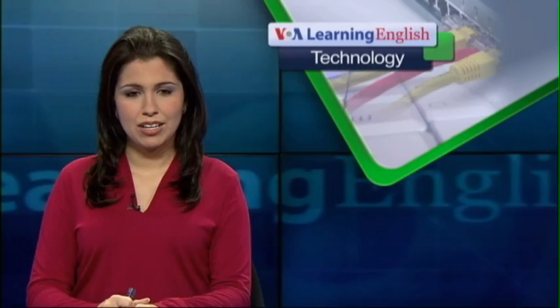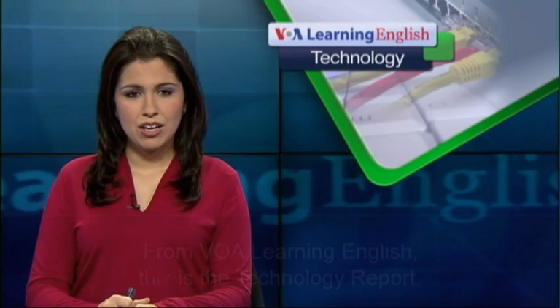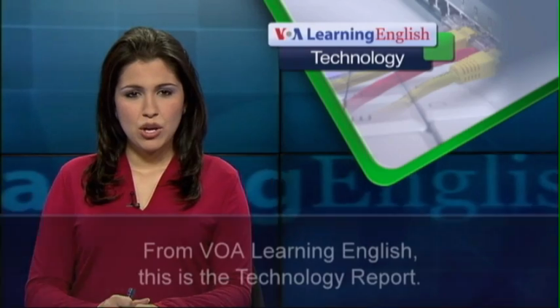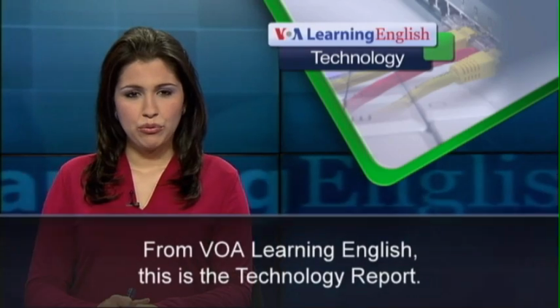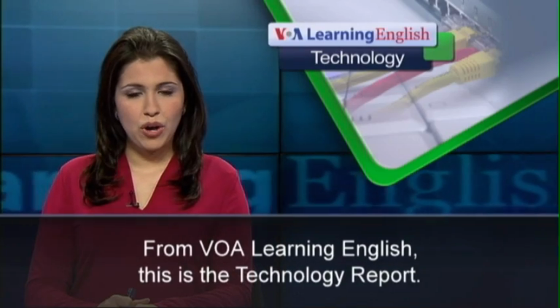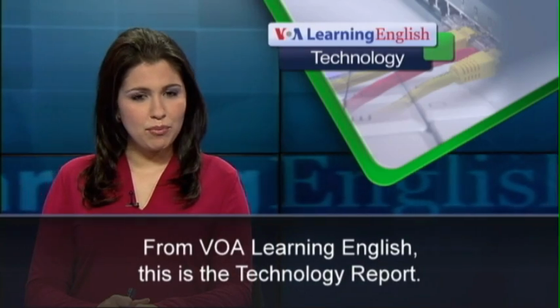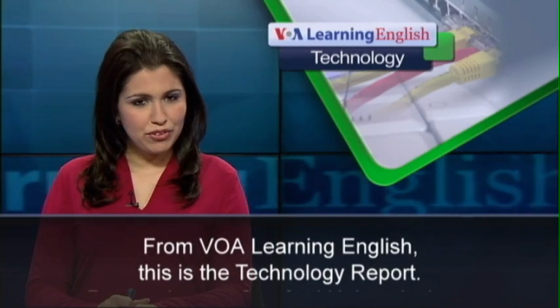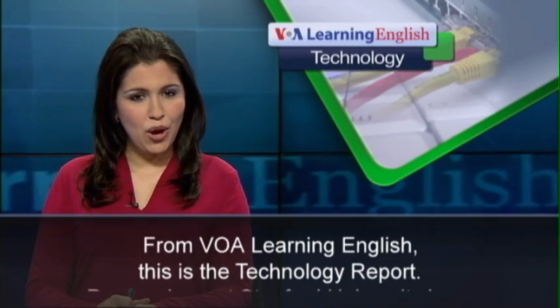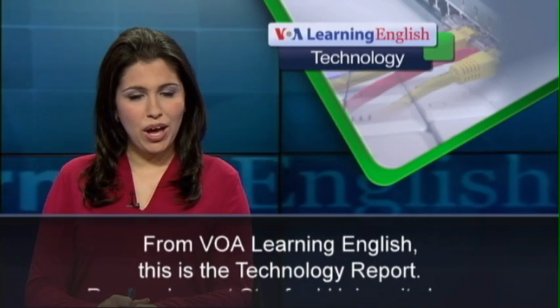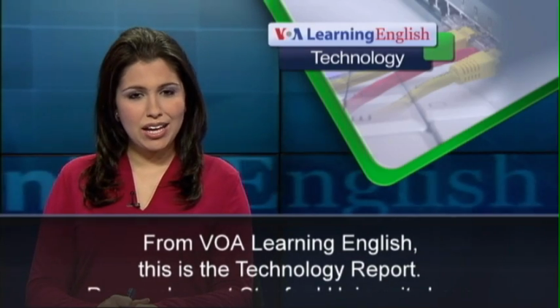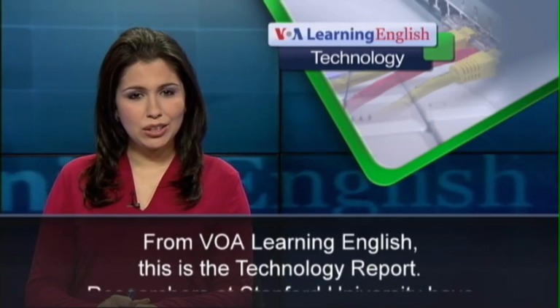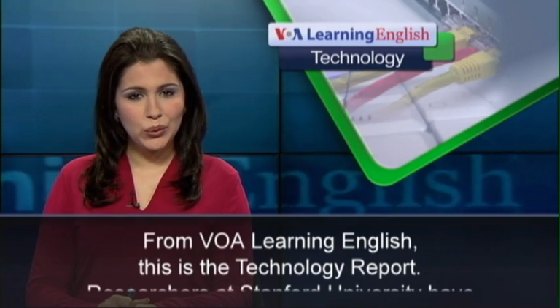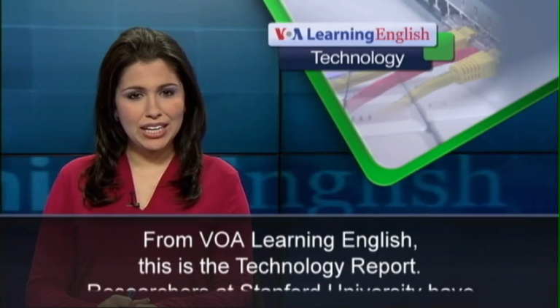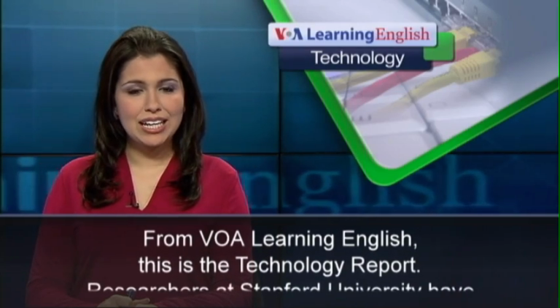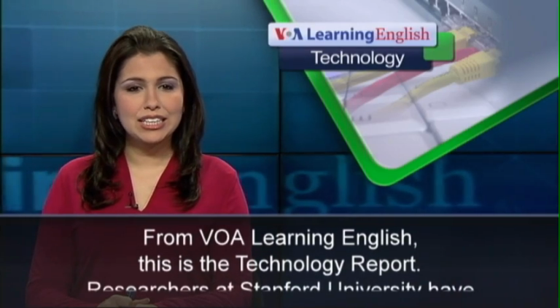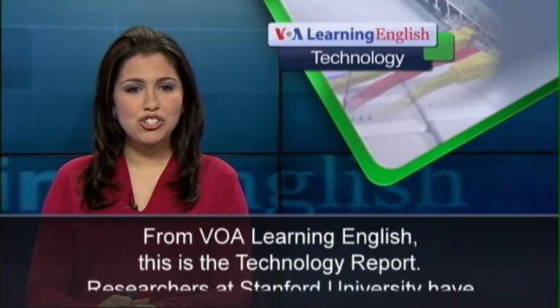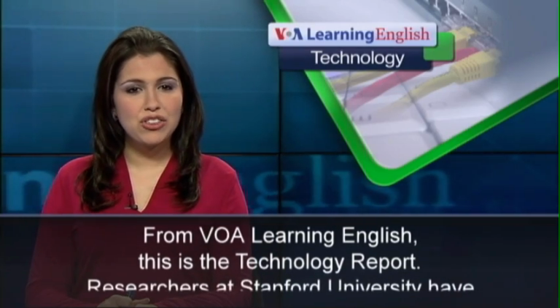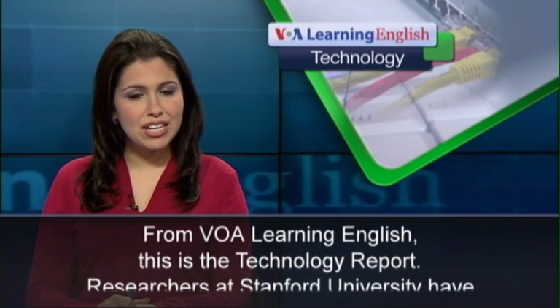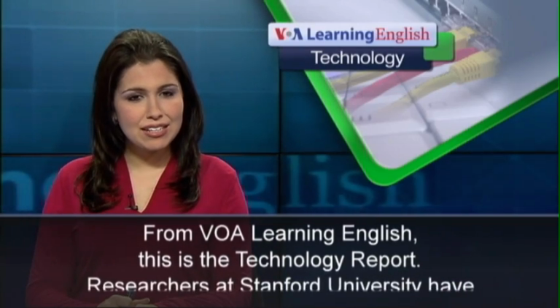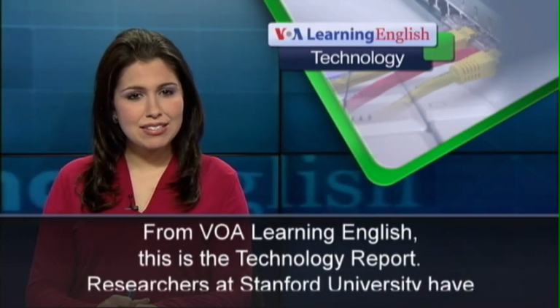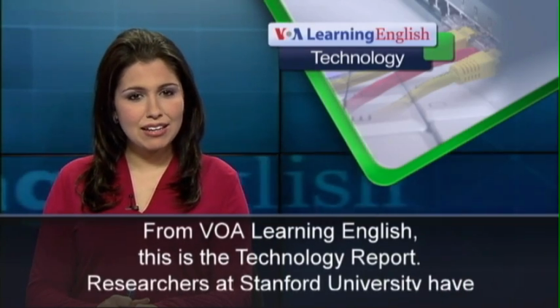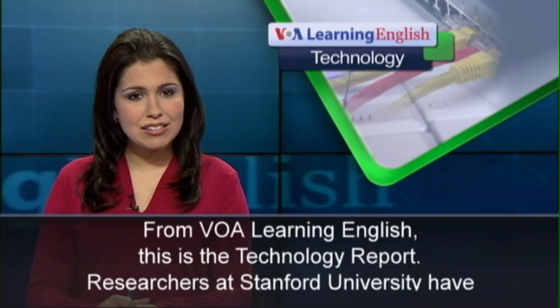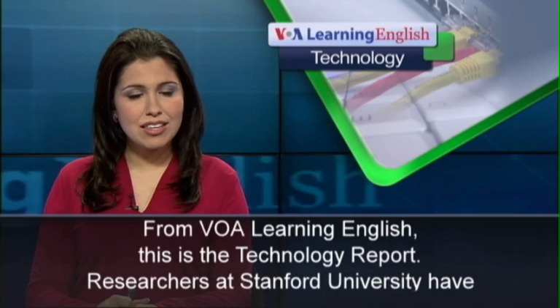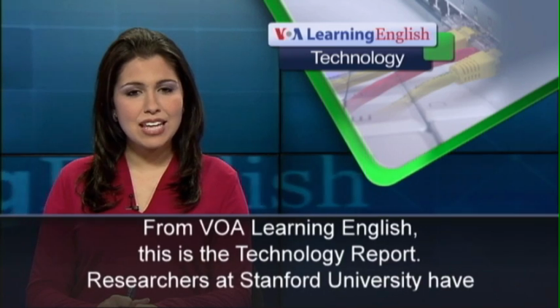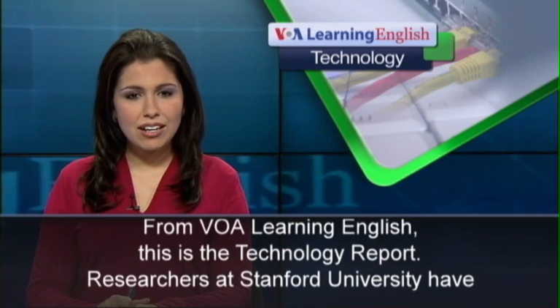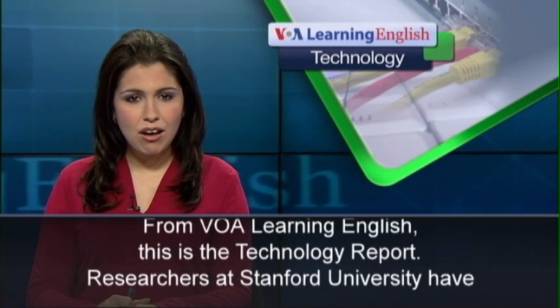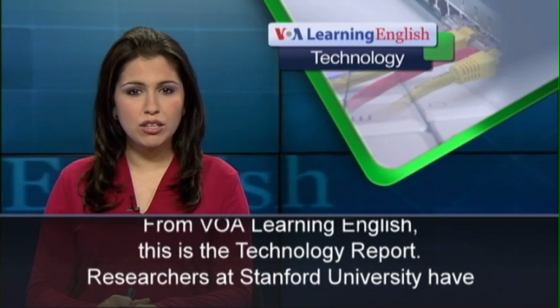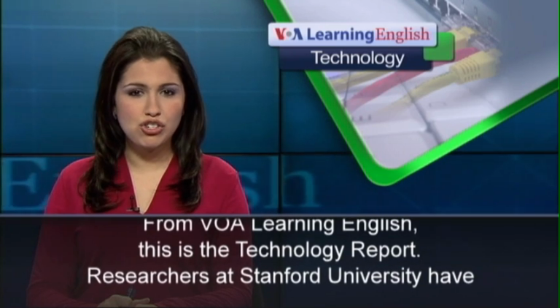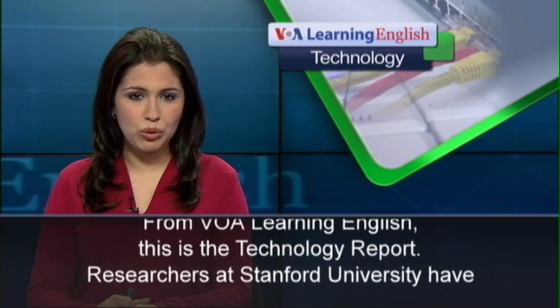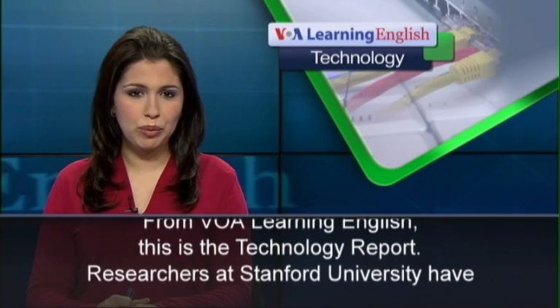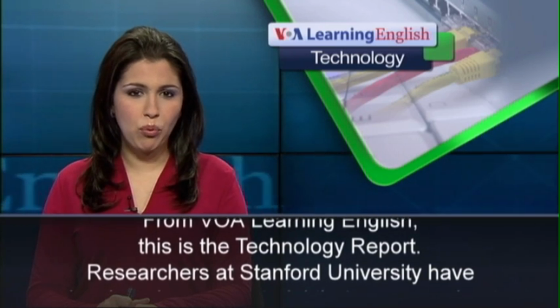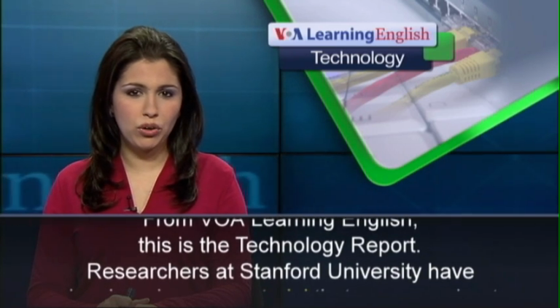From VOA Learning English, this is the Technology Report.